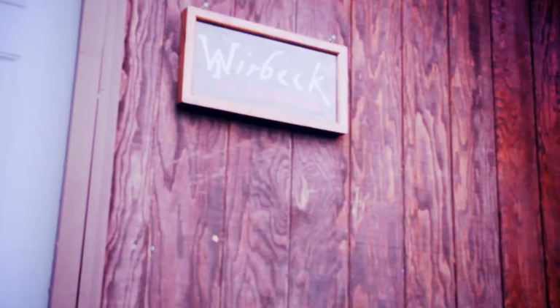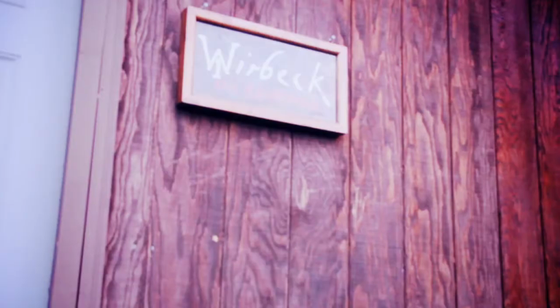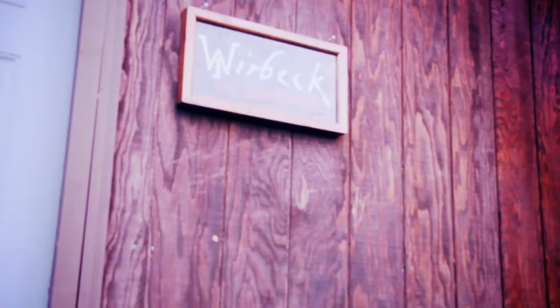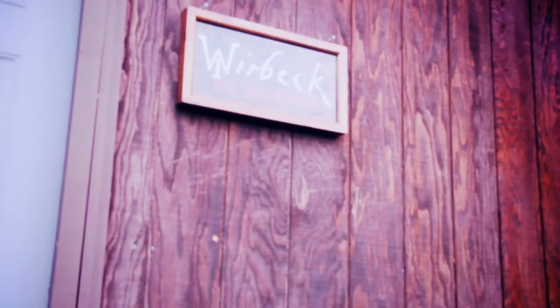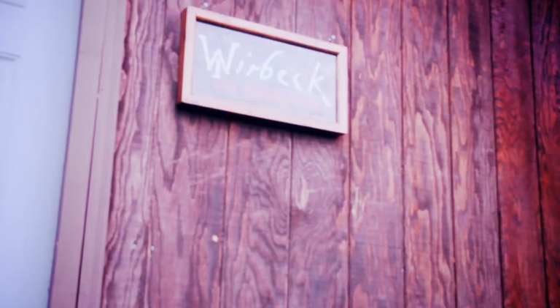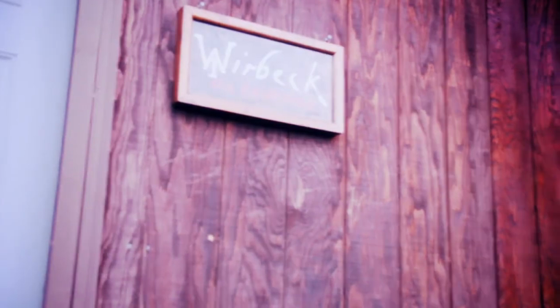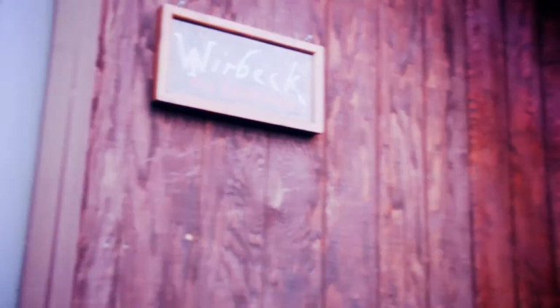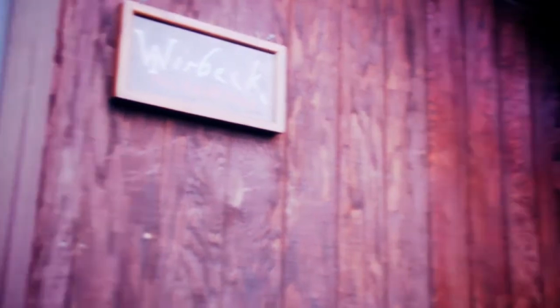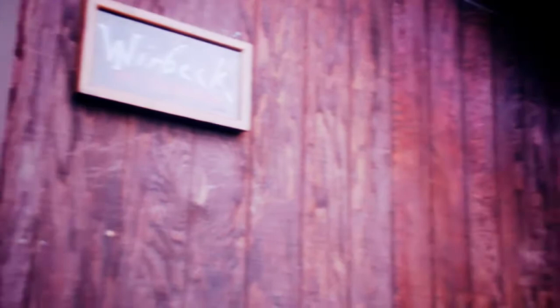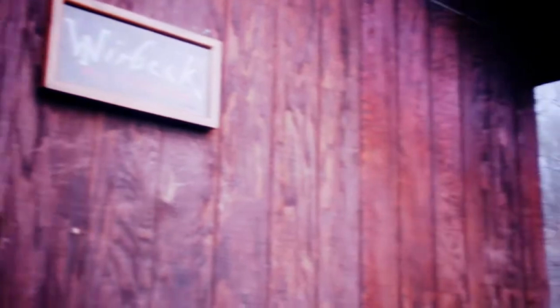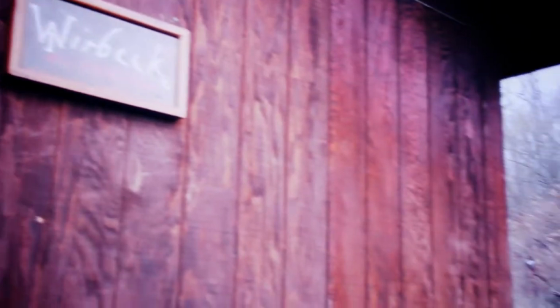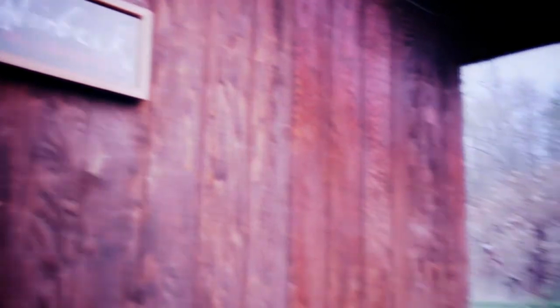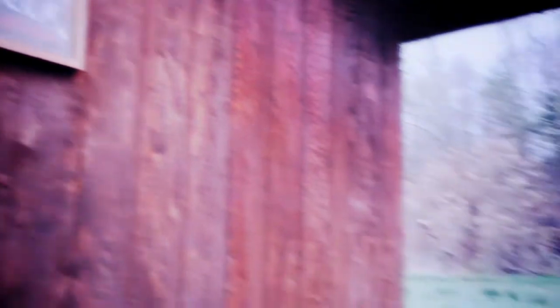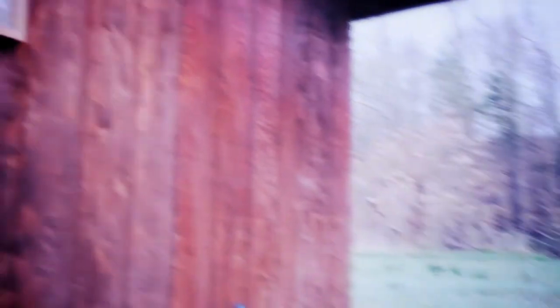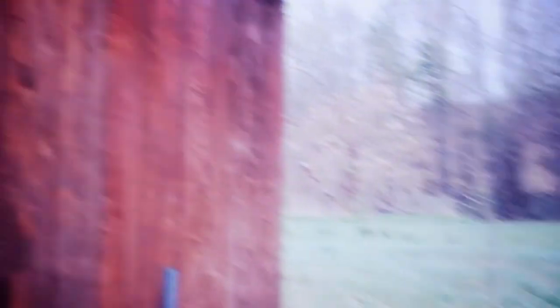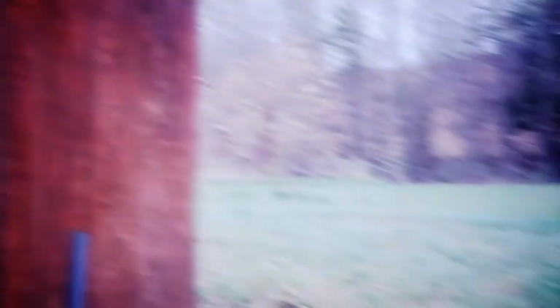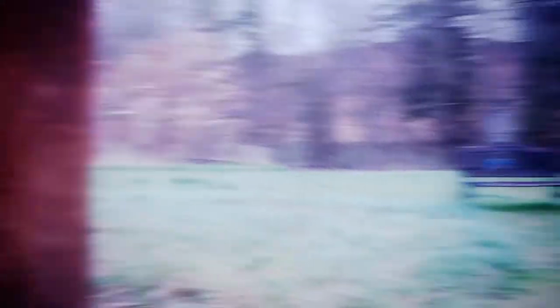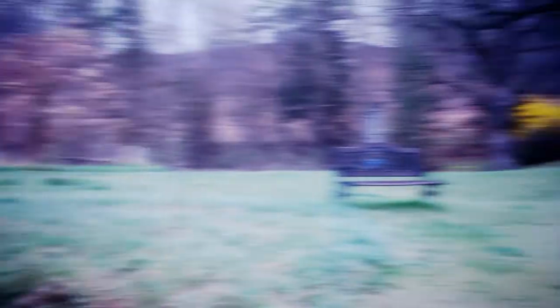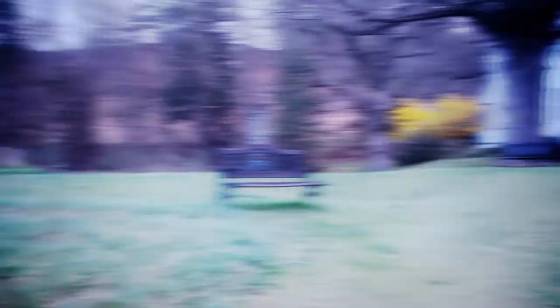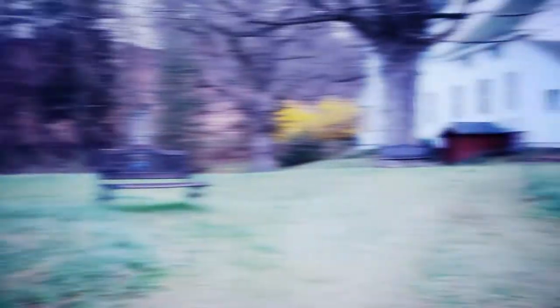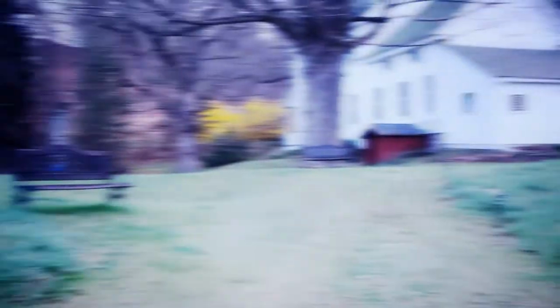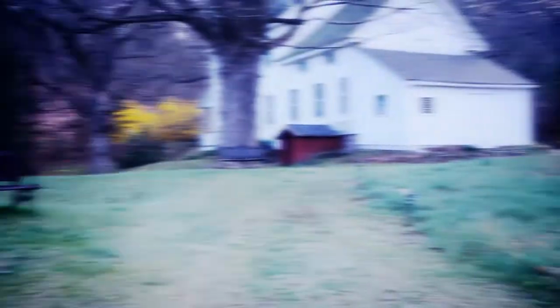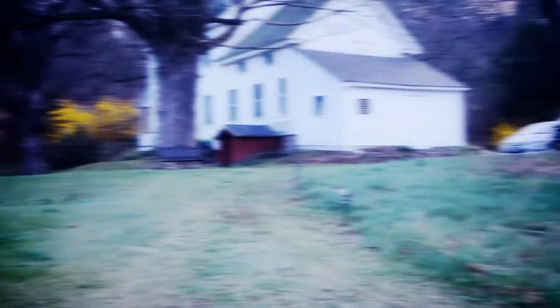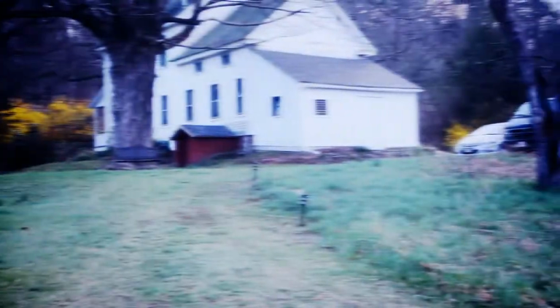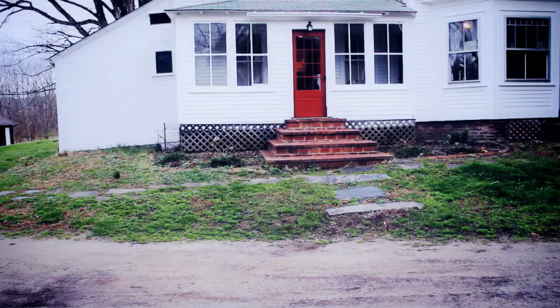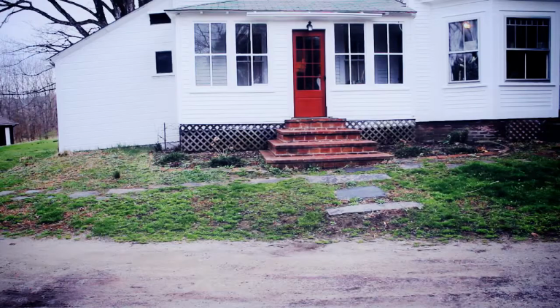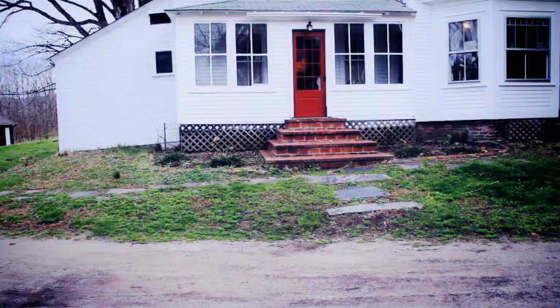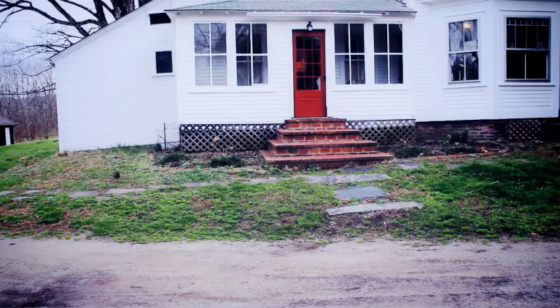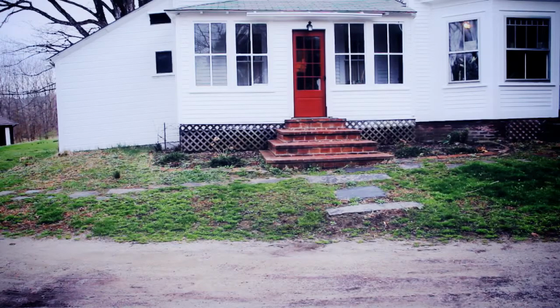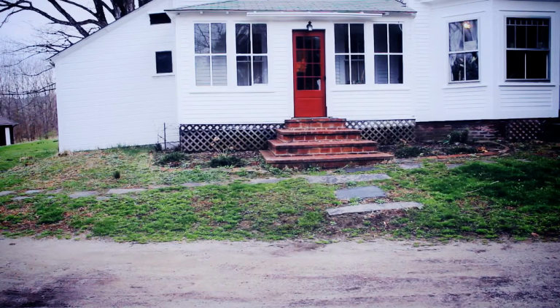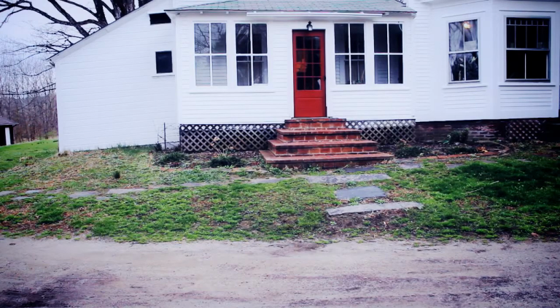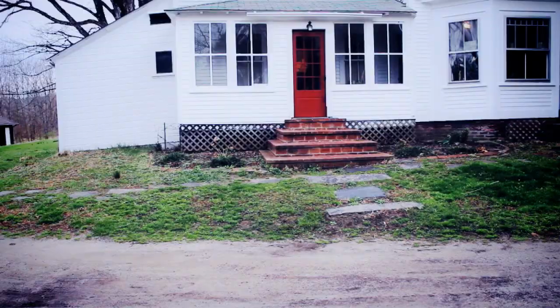My name is James Whitbeck and I am a traditional oil painter from Western Massachusetts, living along the beautiful Connecticut River.